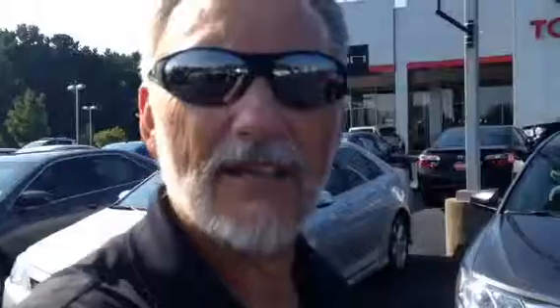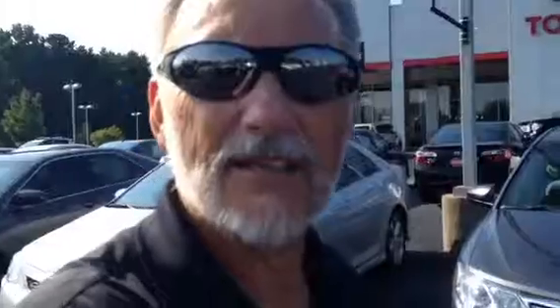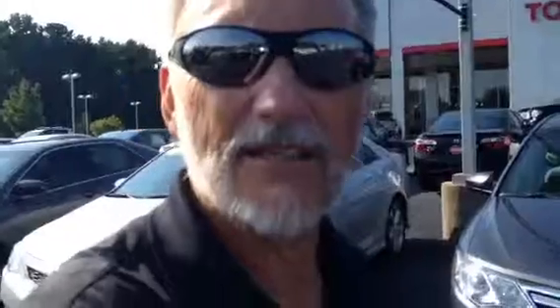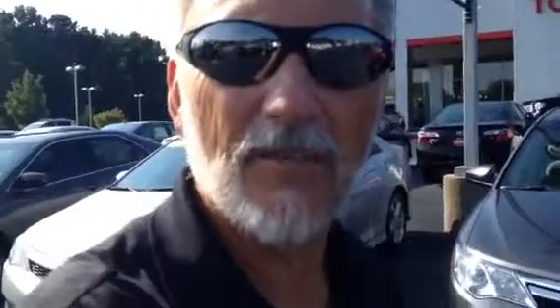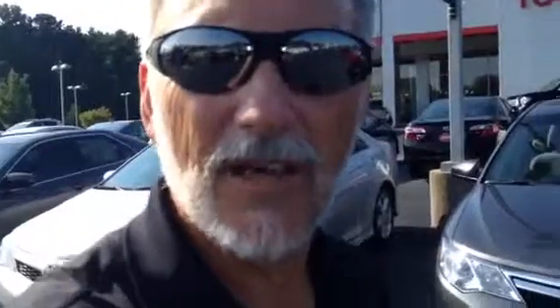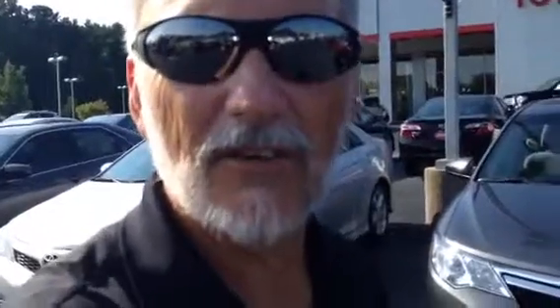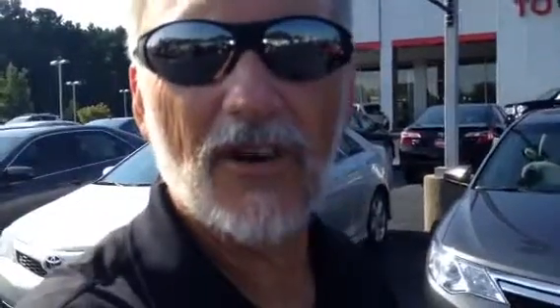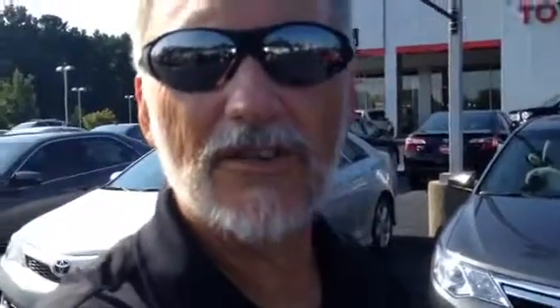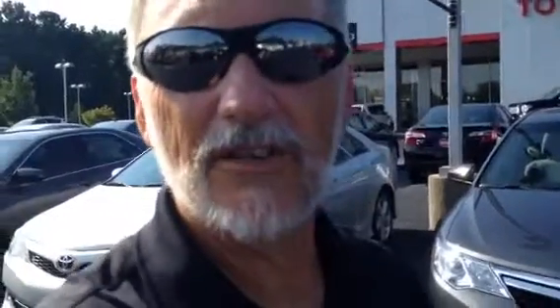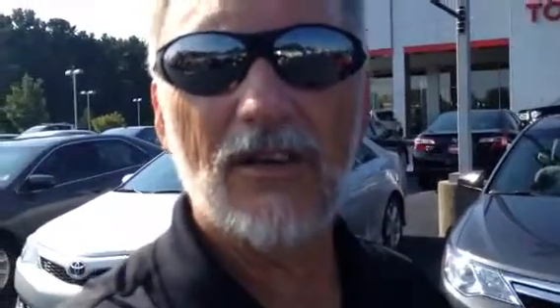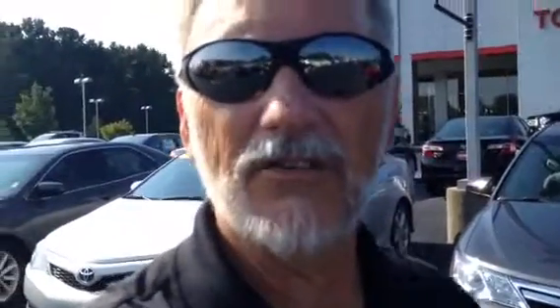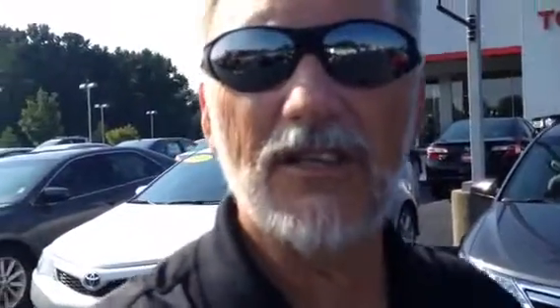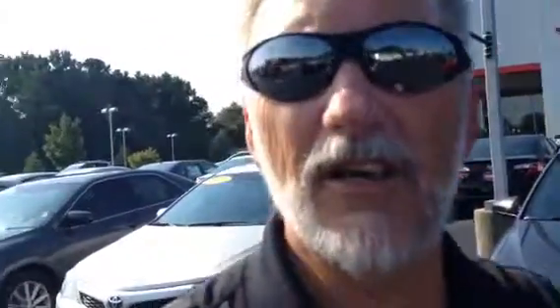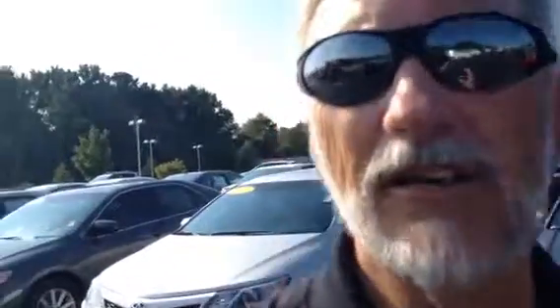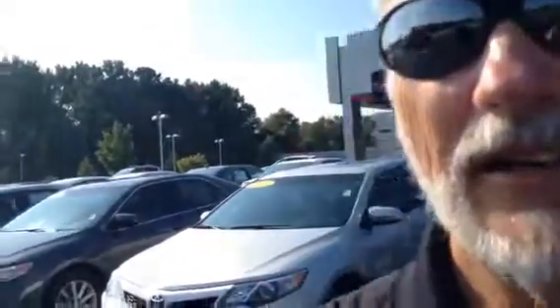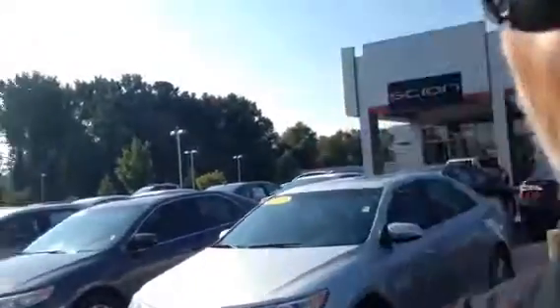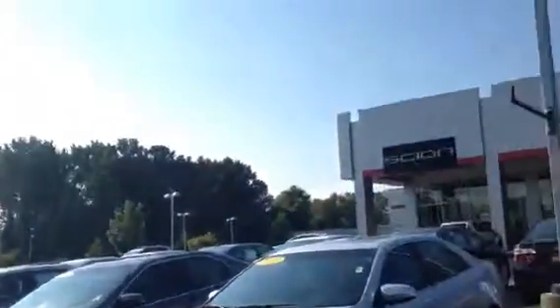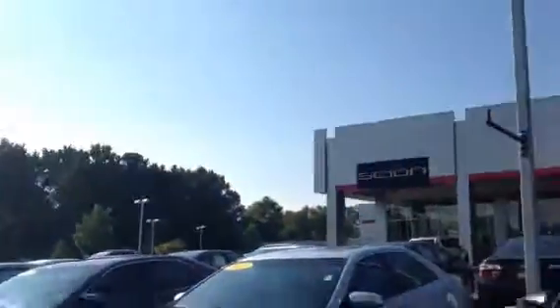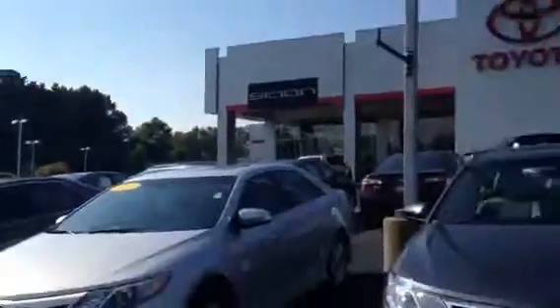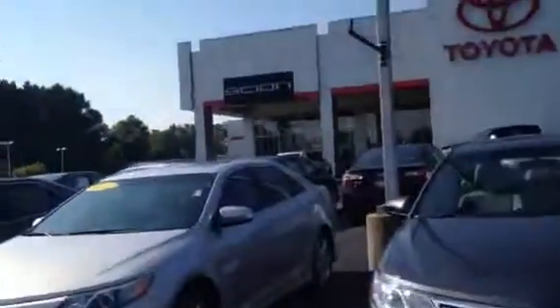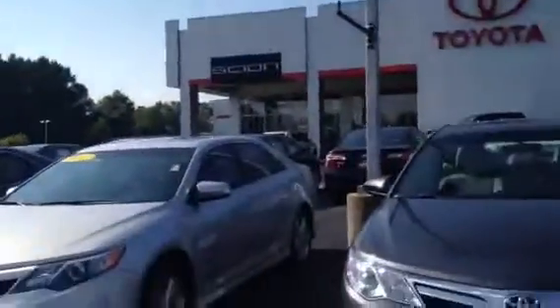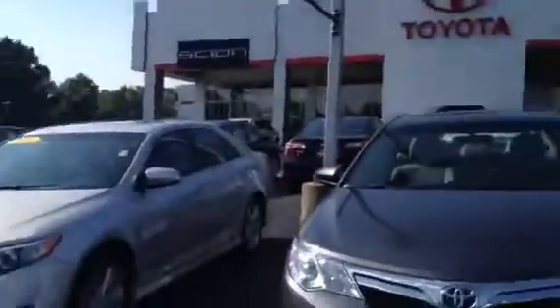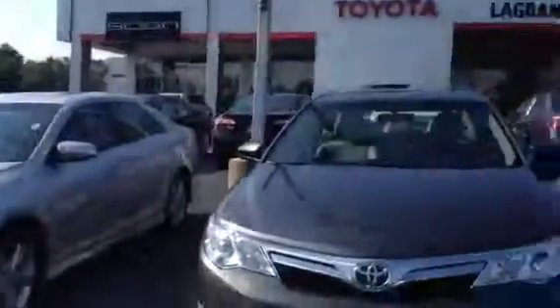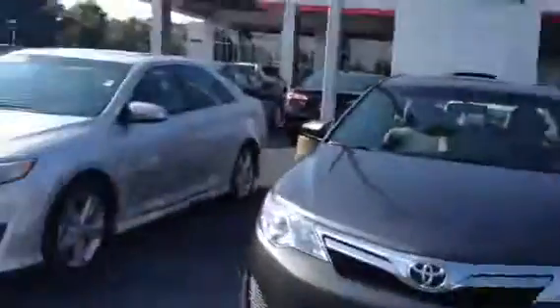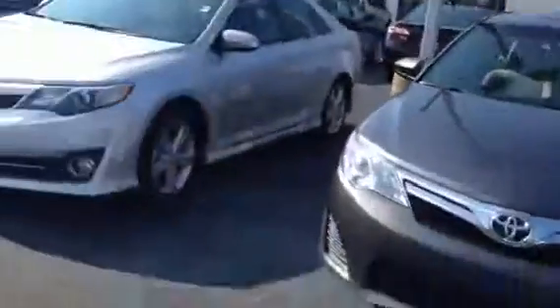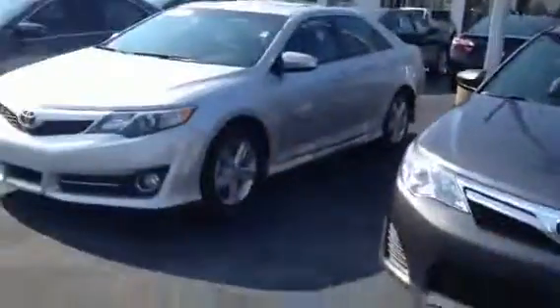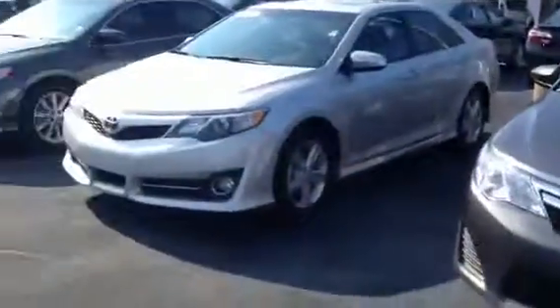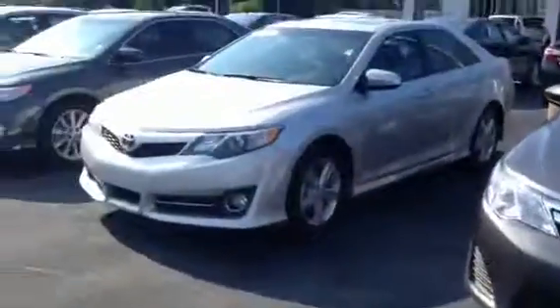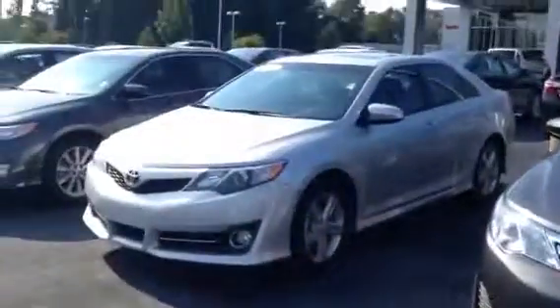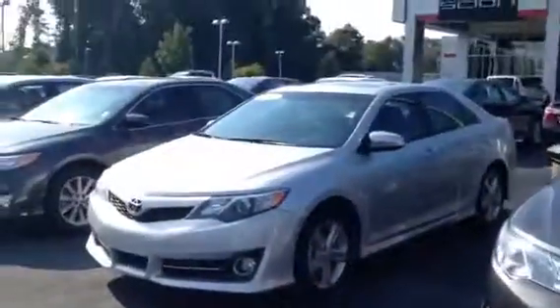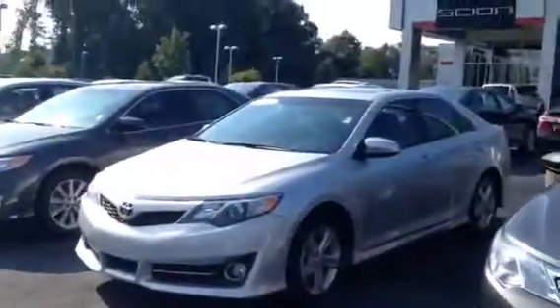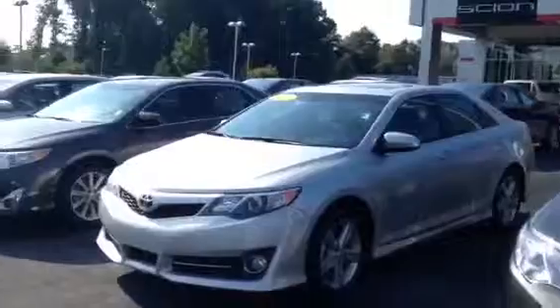Hey, this is Tillman at LaGrange Toyota. I've seen you earlier today. Just wanted to show you this car one more time.